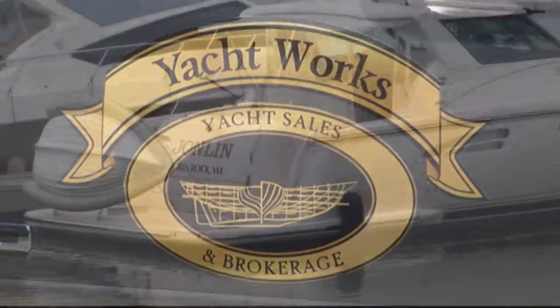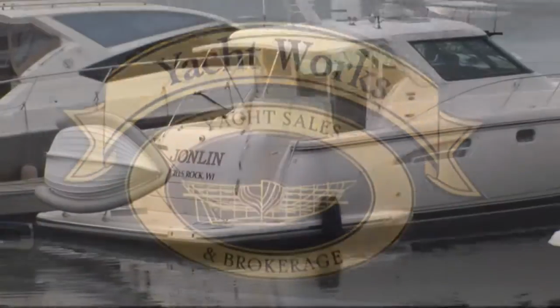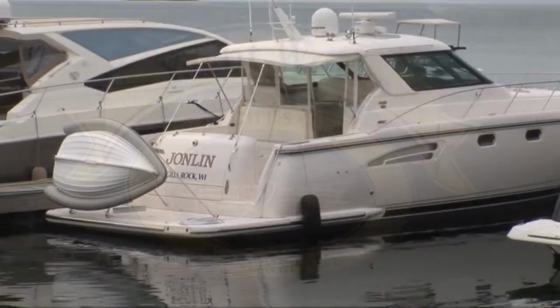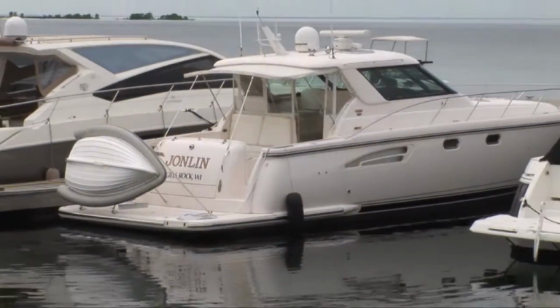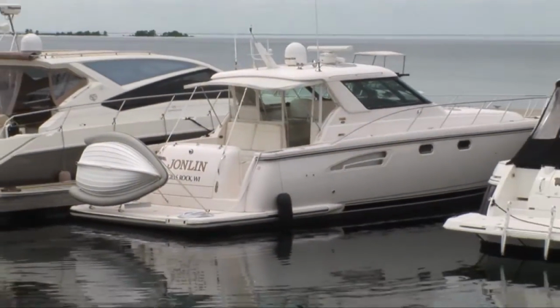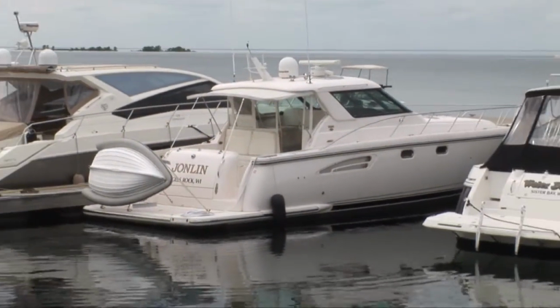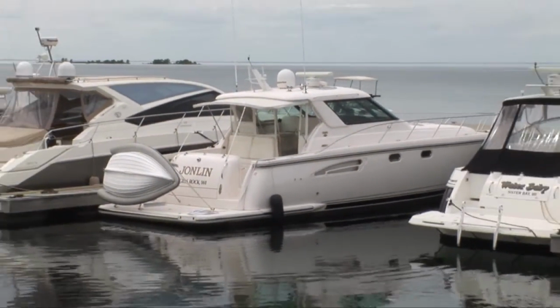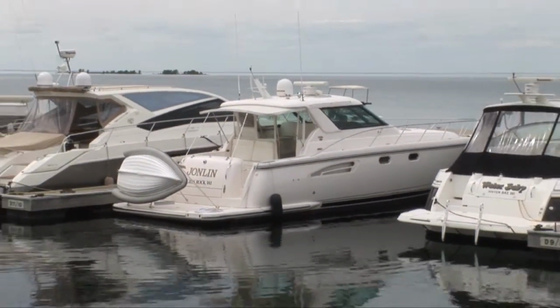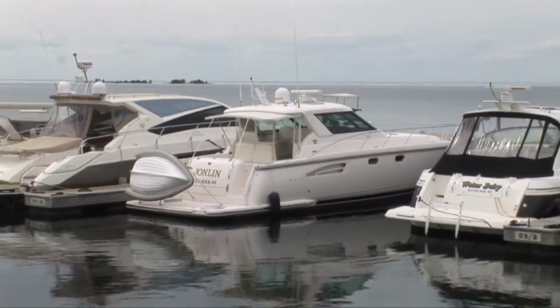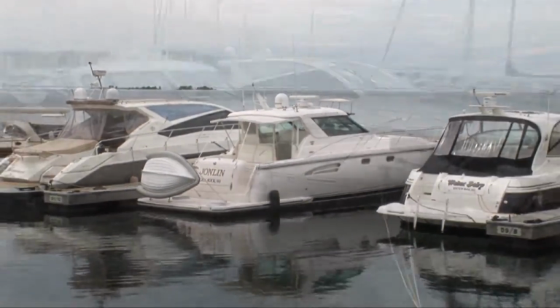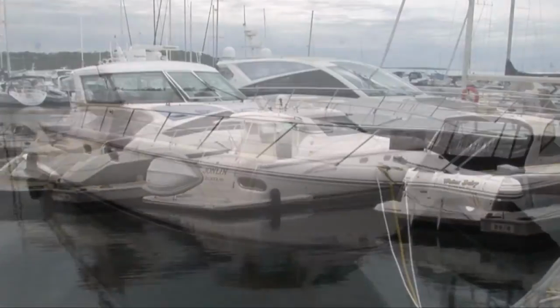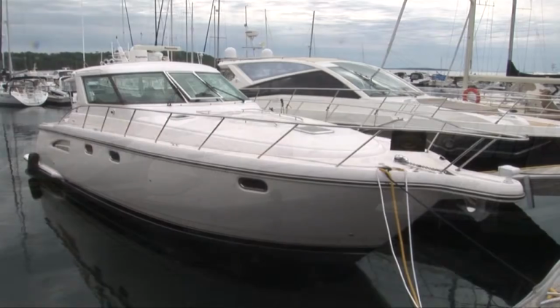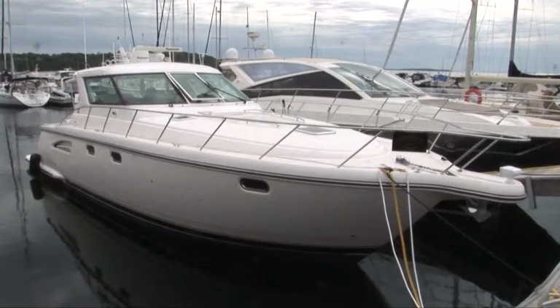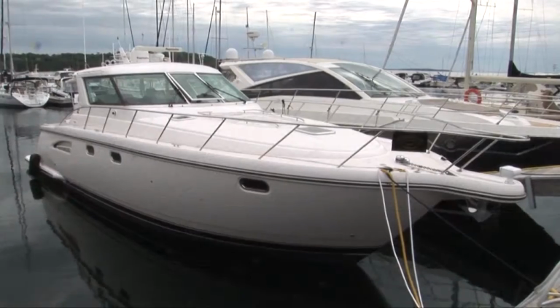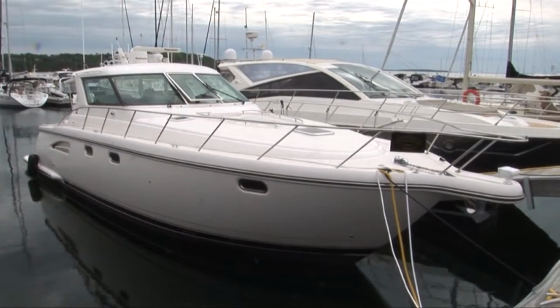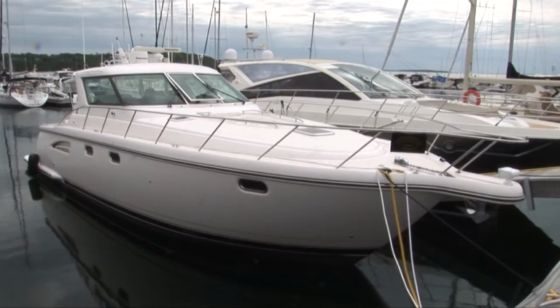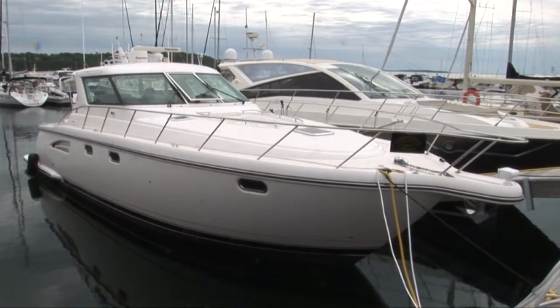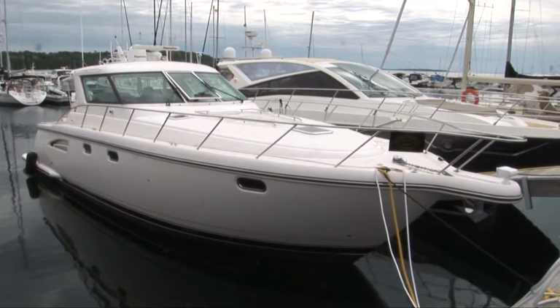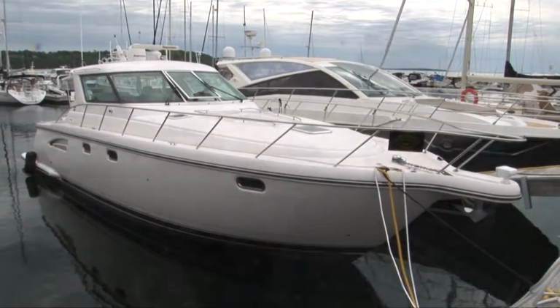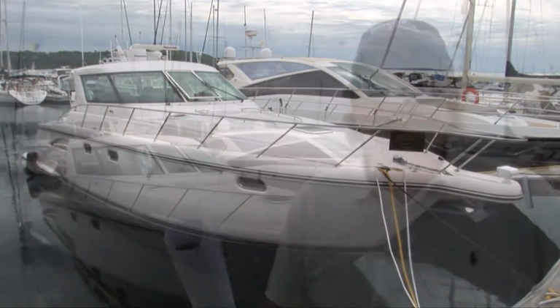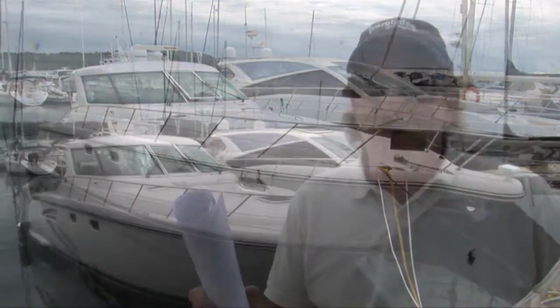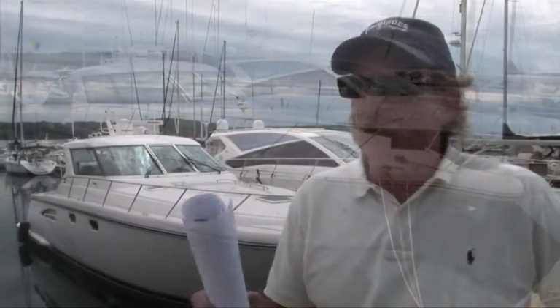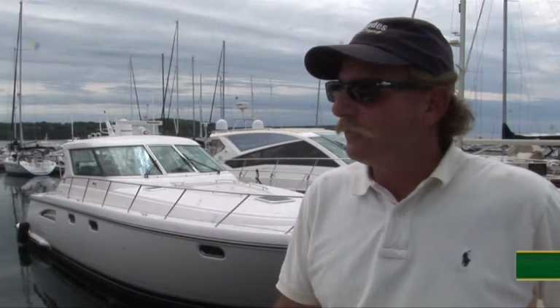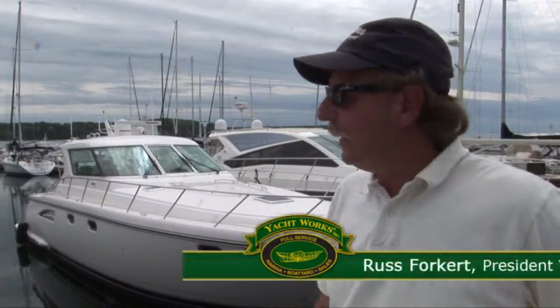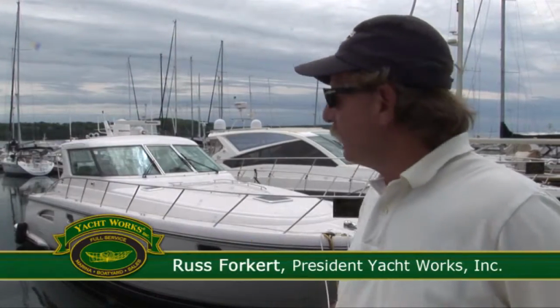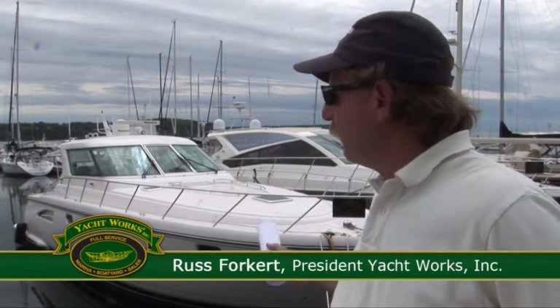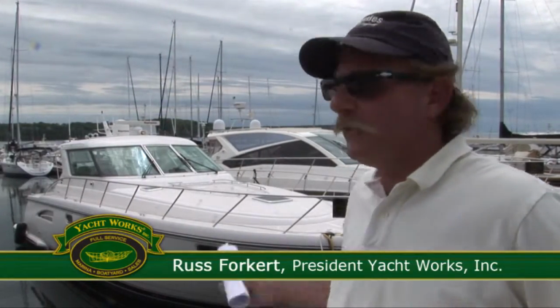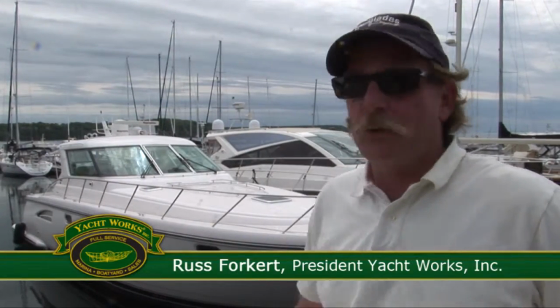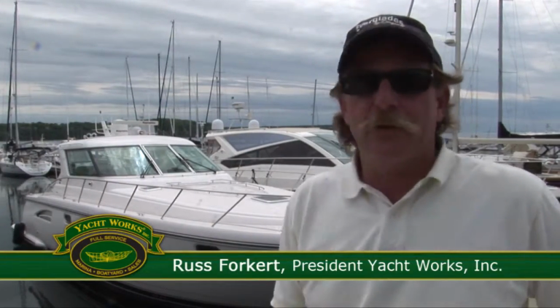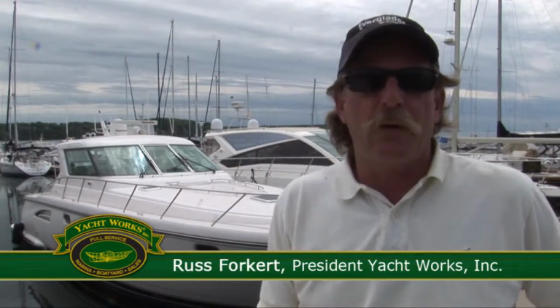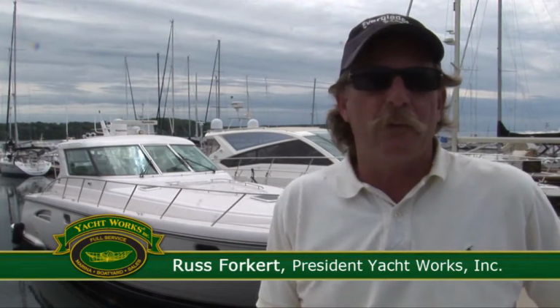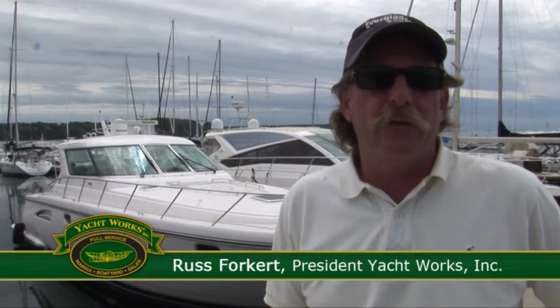Hello everybody, it's Russ at Yacht Works in beautiful Door County, Wisconsin. I want to introduce you guys today to our featured brokerage boat of the month.